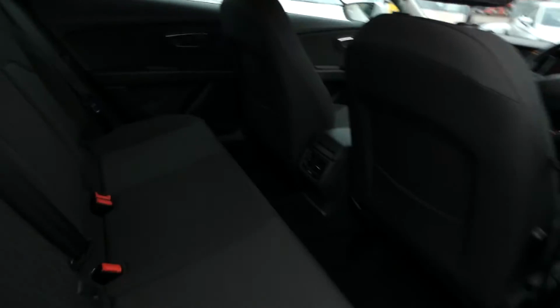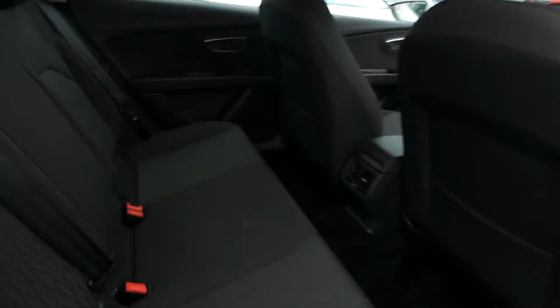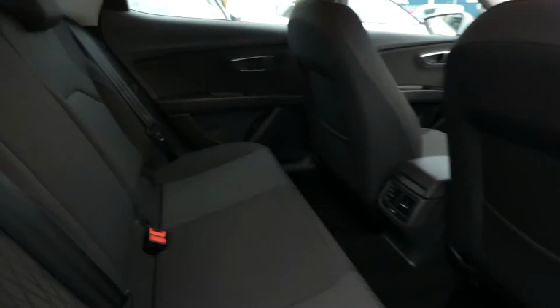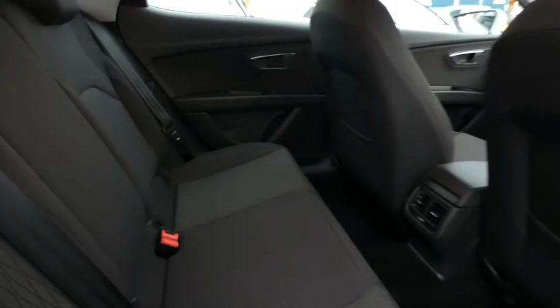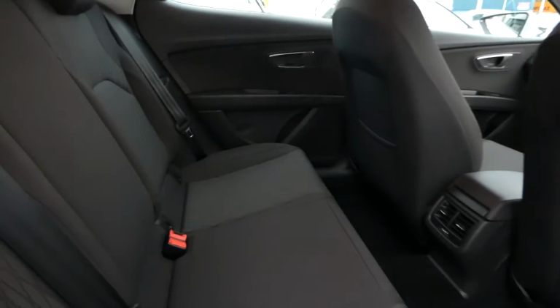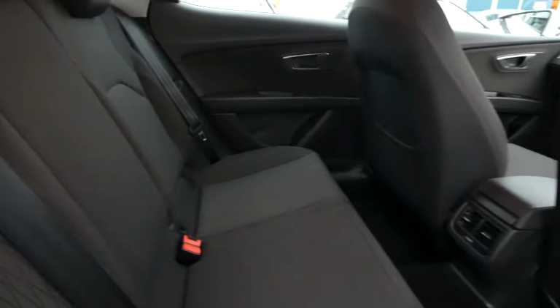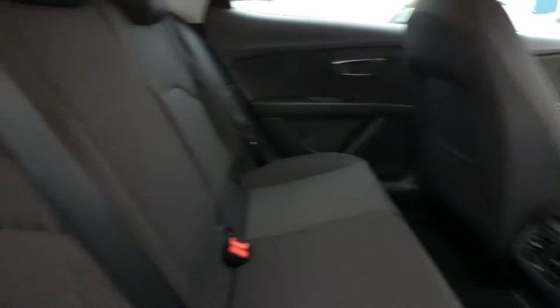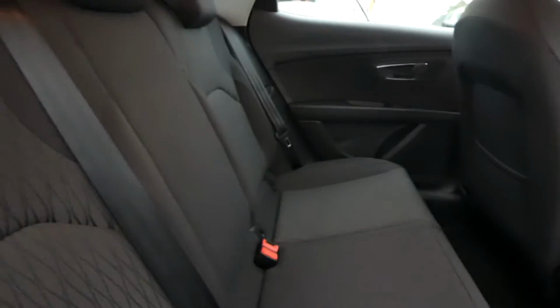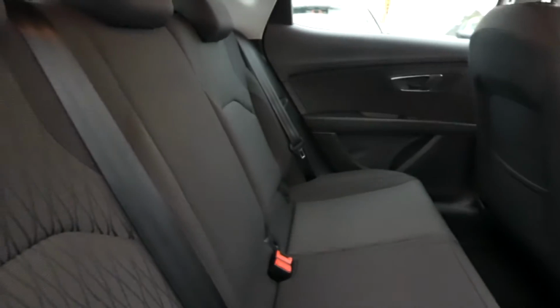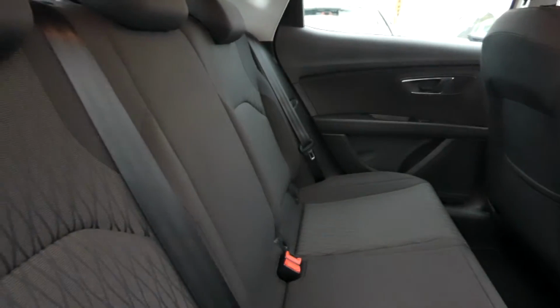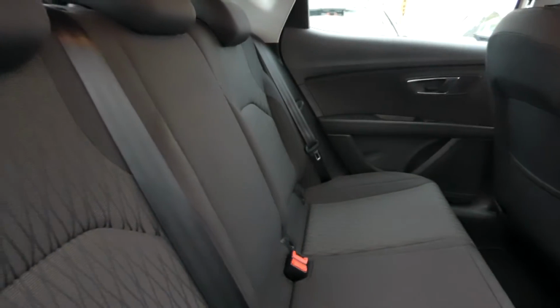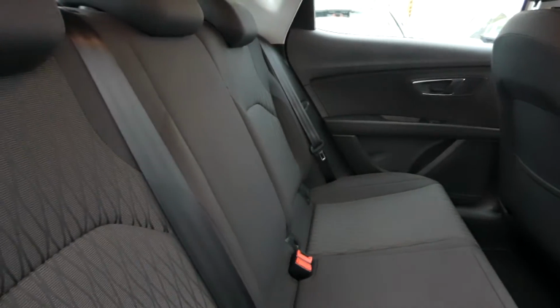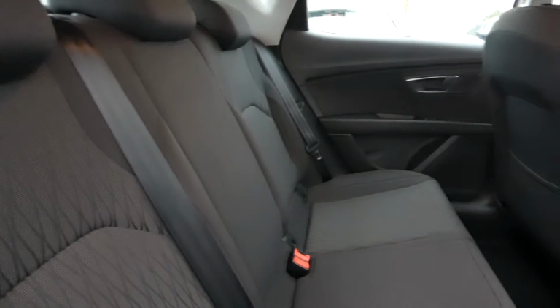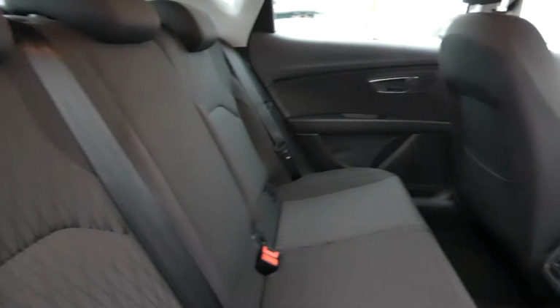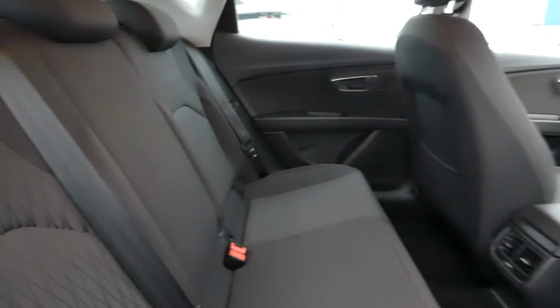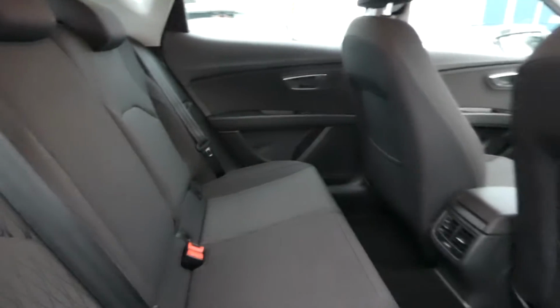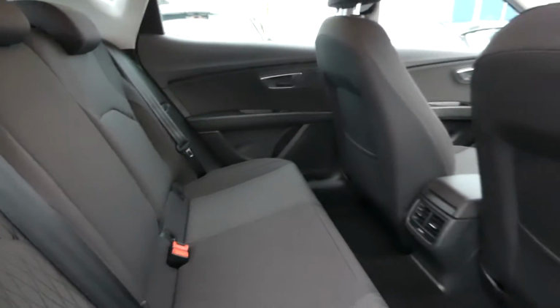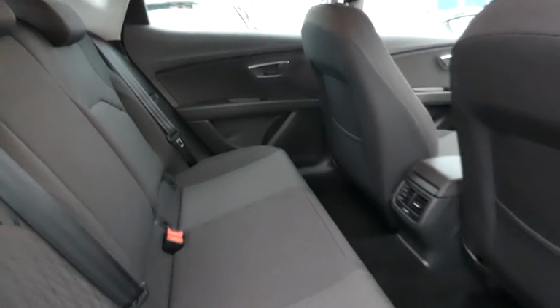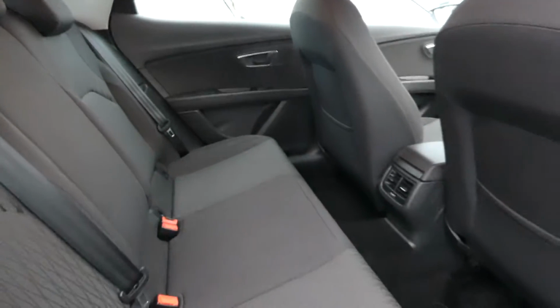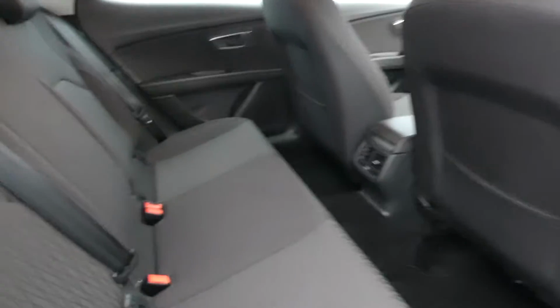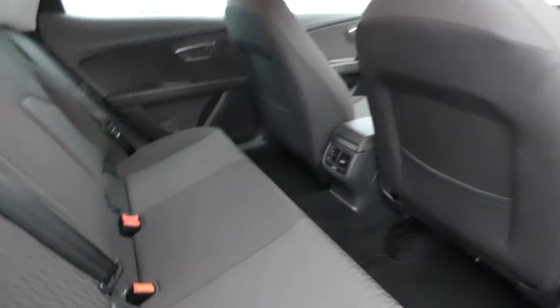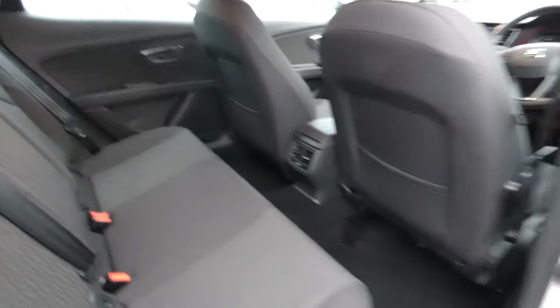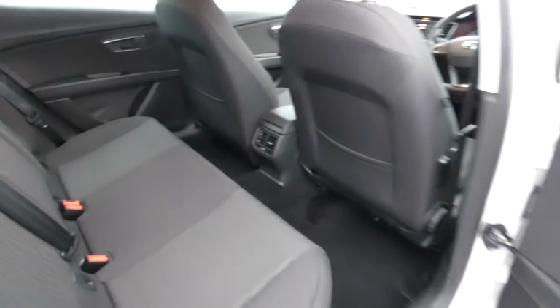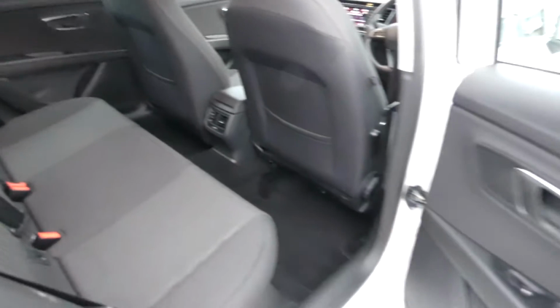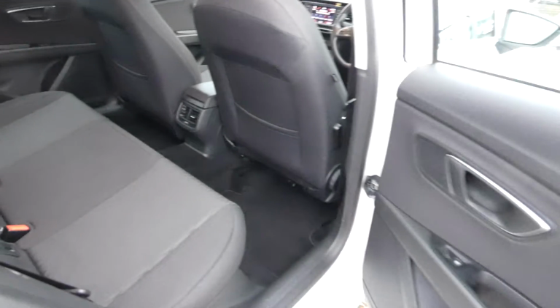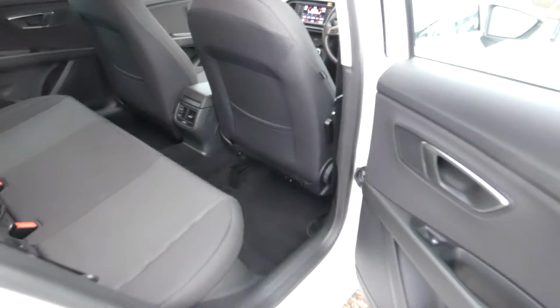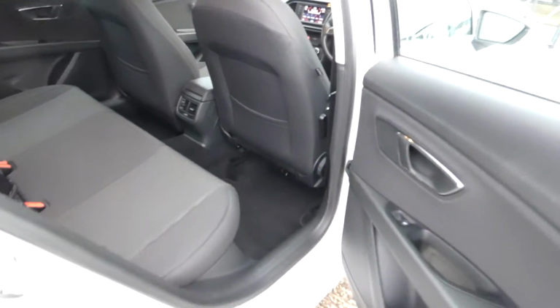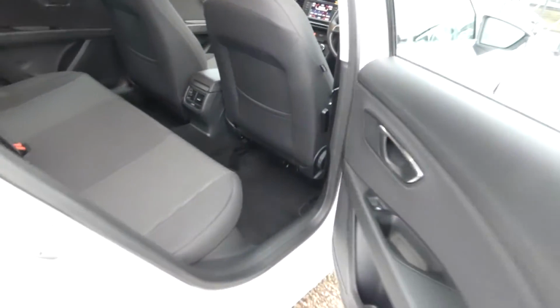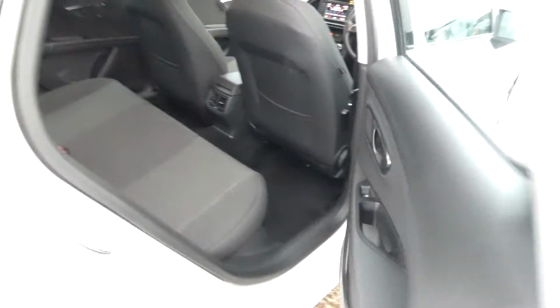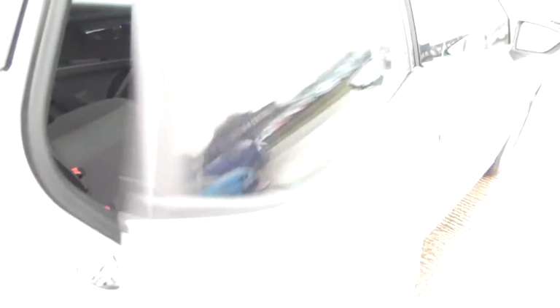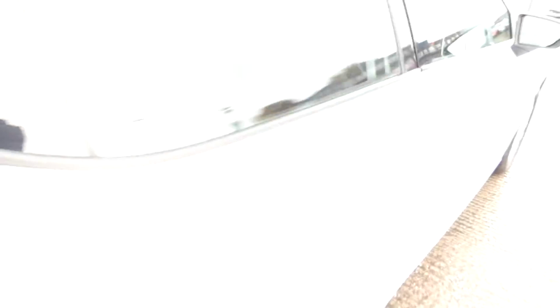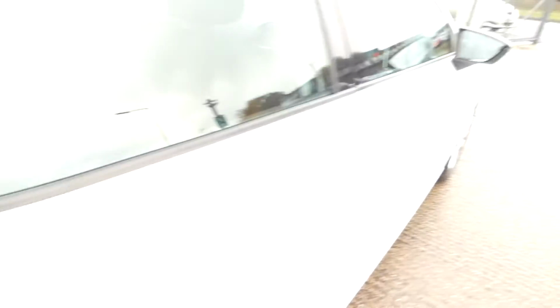In here we've got three seats in the back, all in black cloth interior, a lovely amount of legroom, and there are also electric window switches.